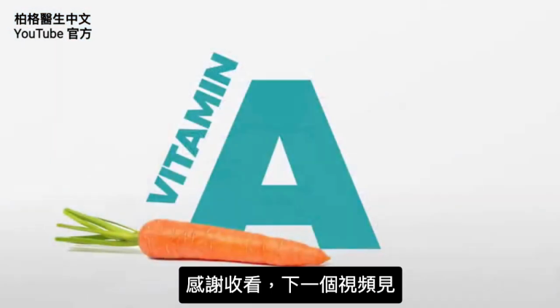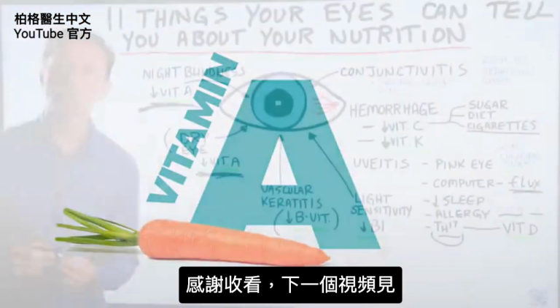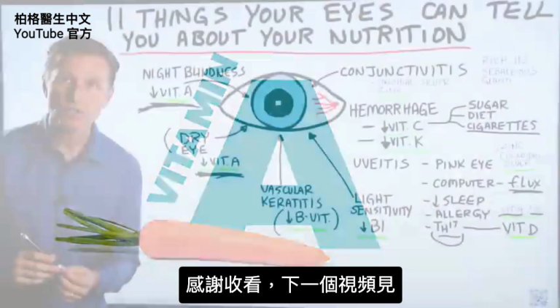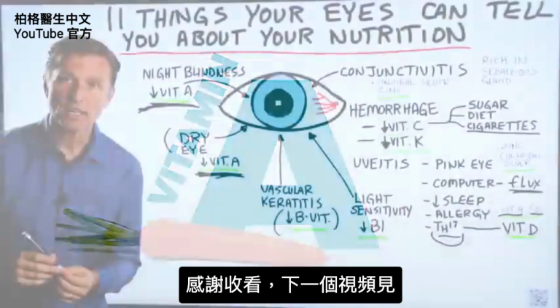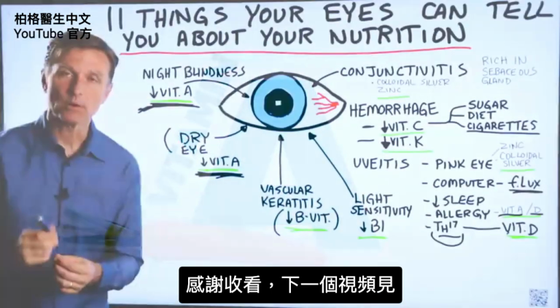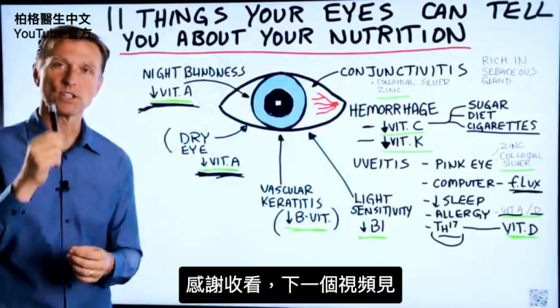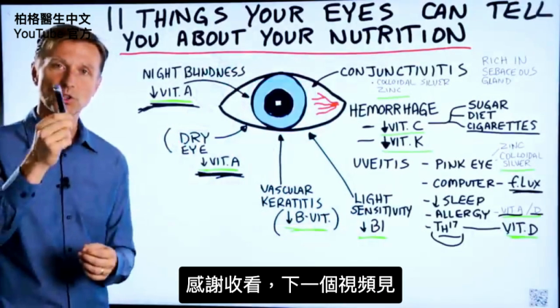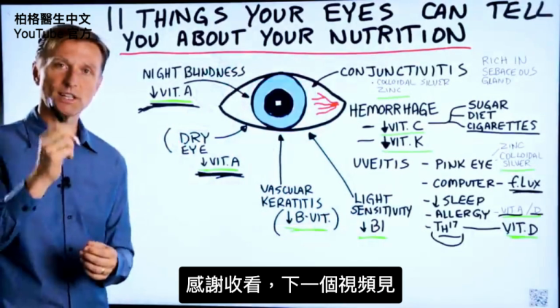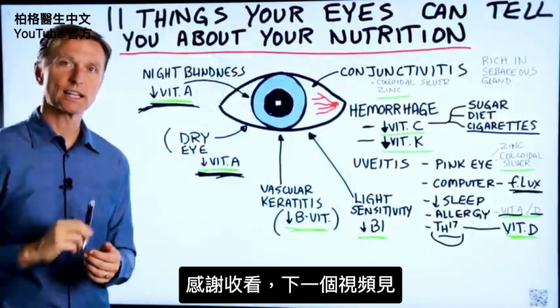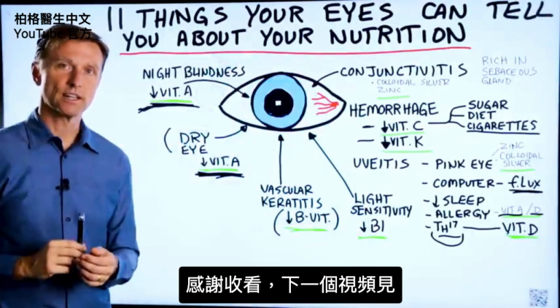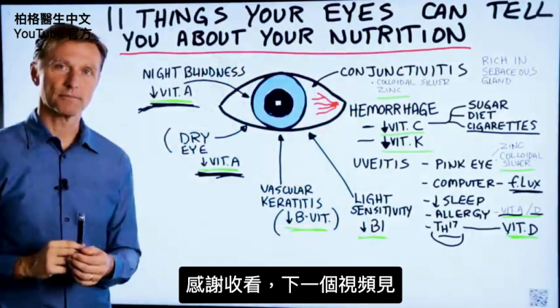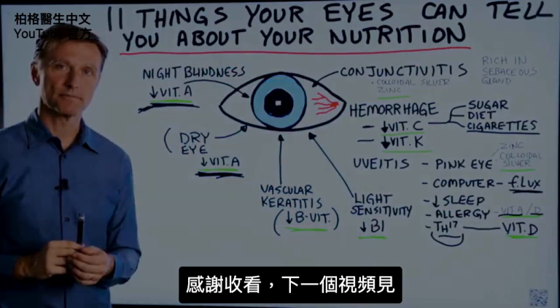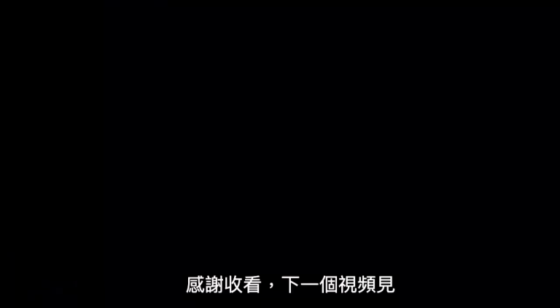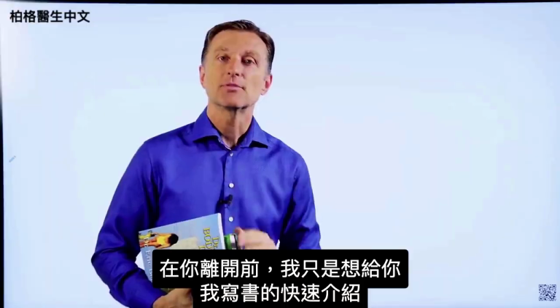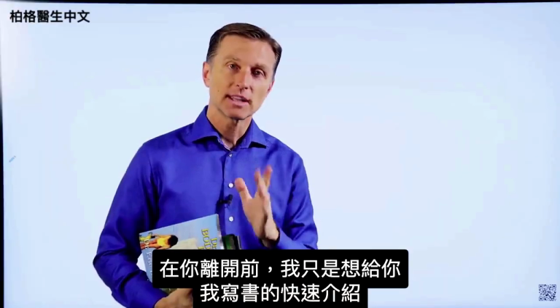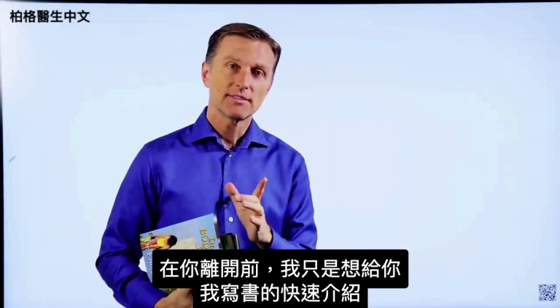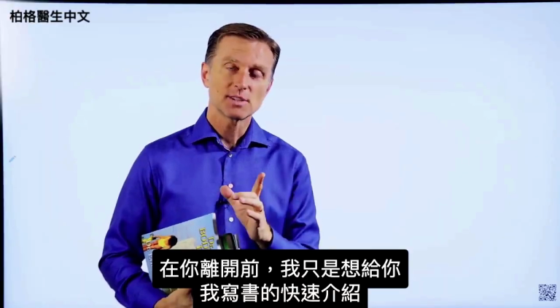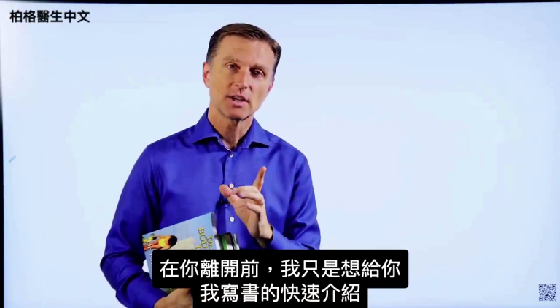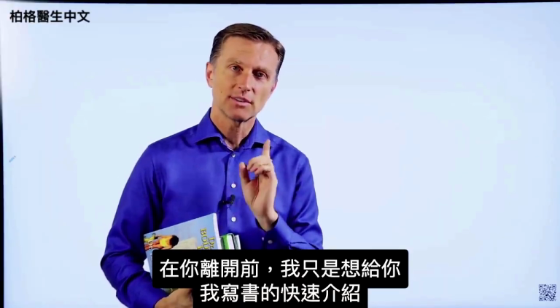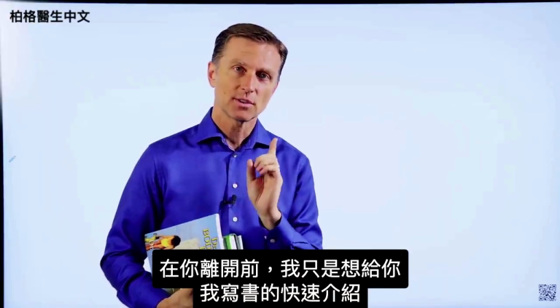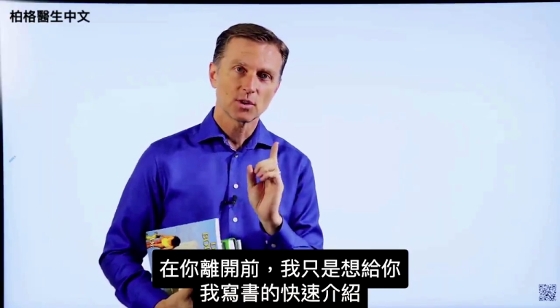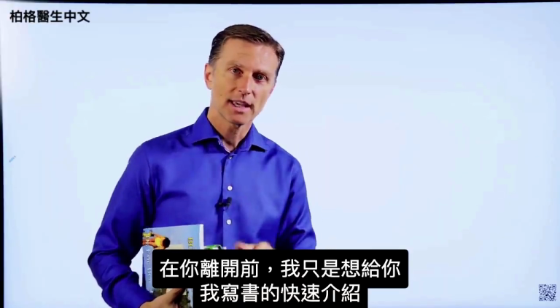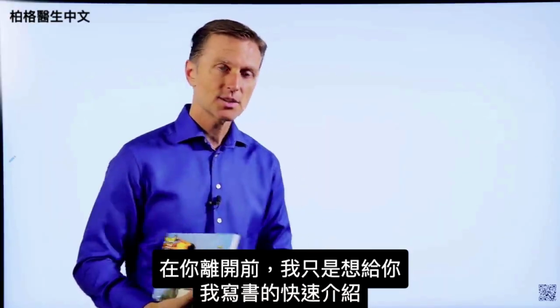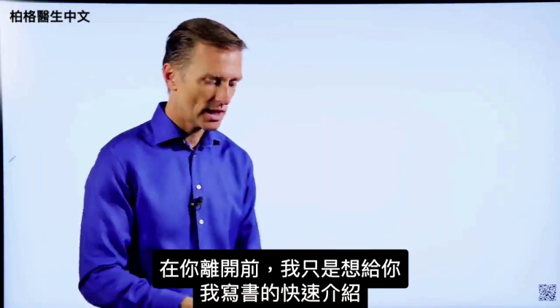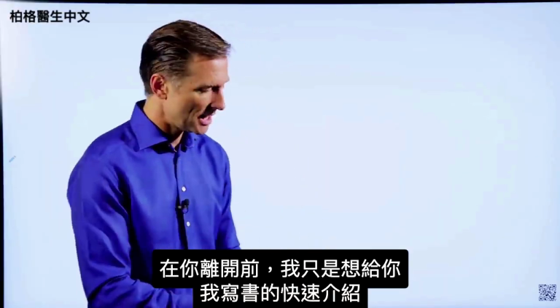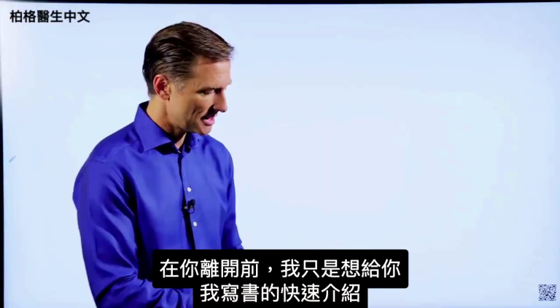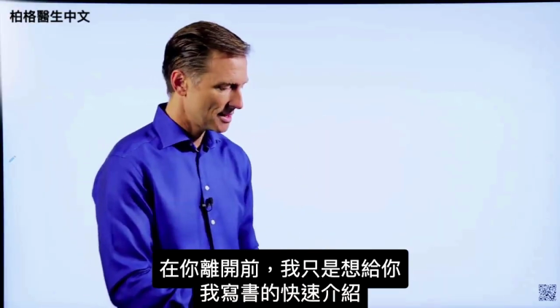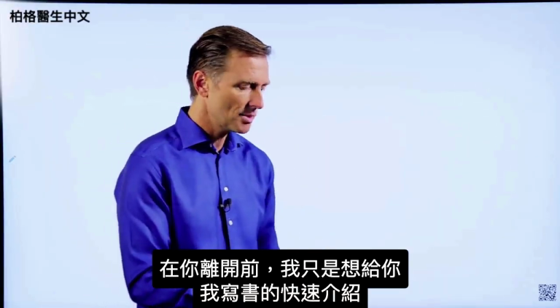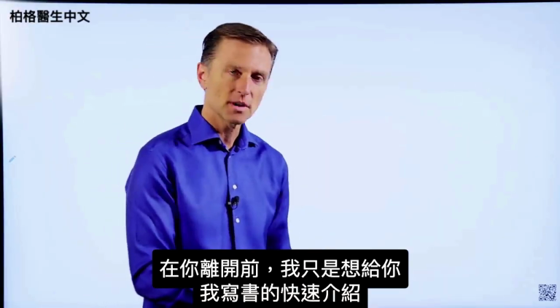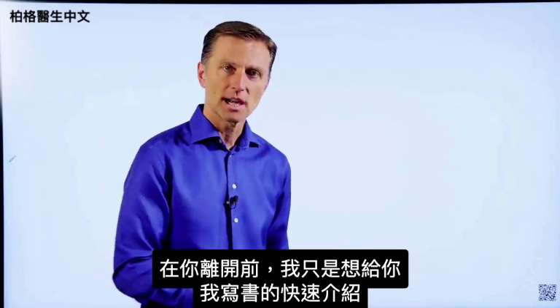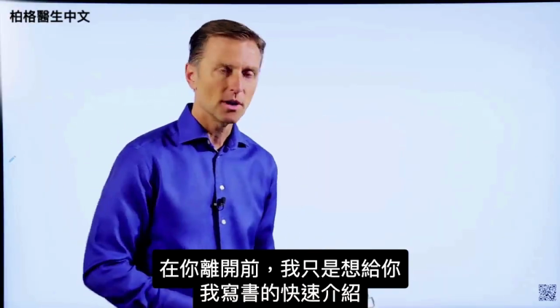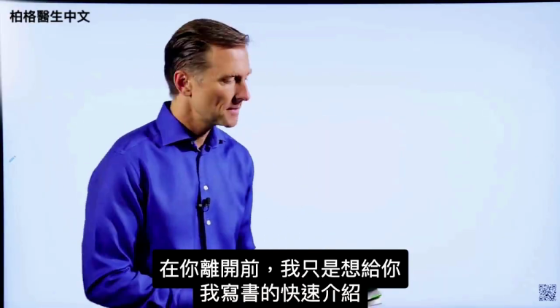Thanks for watching, and I will see you in the next video. Before you leave, I just wanted to give you a little quick history on some of the books that I wrote.